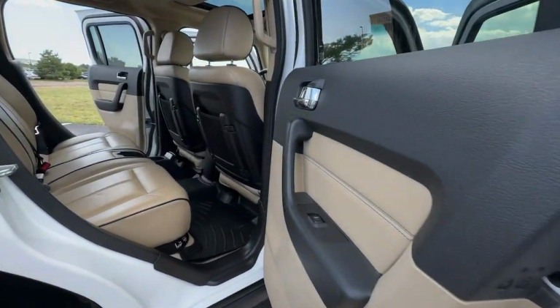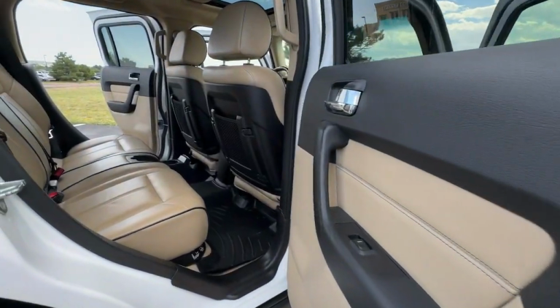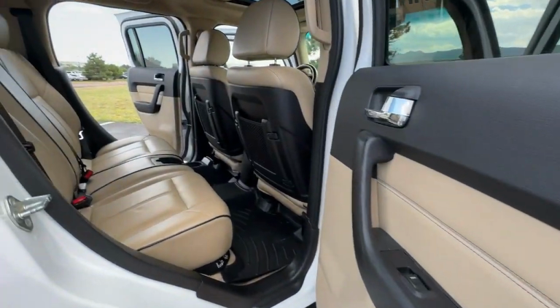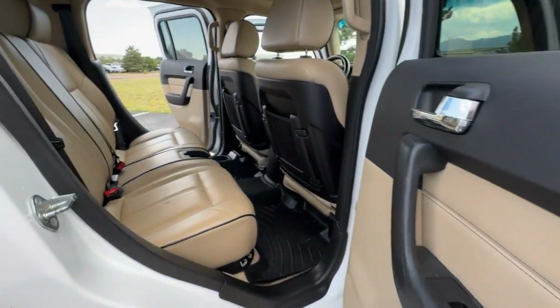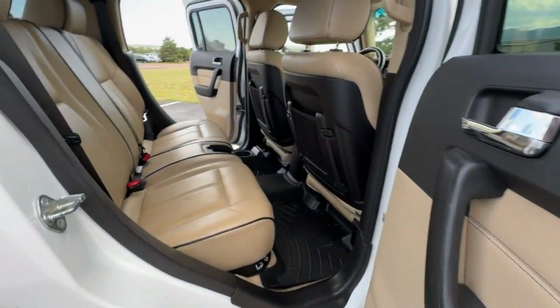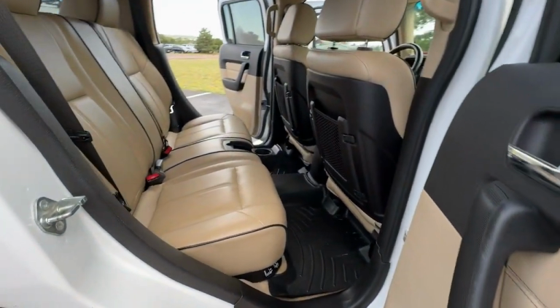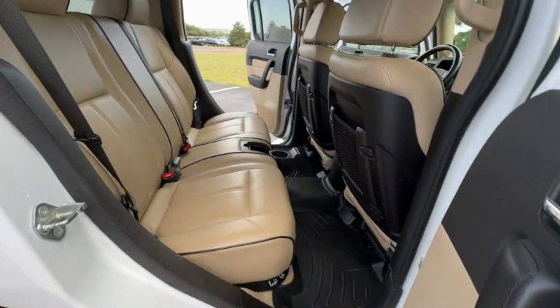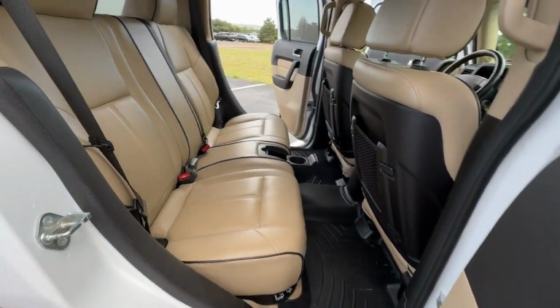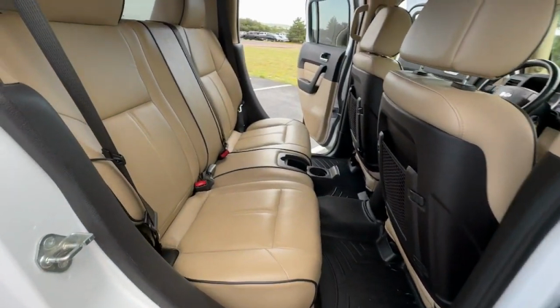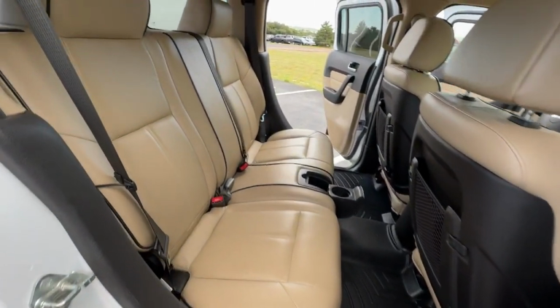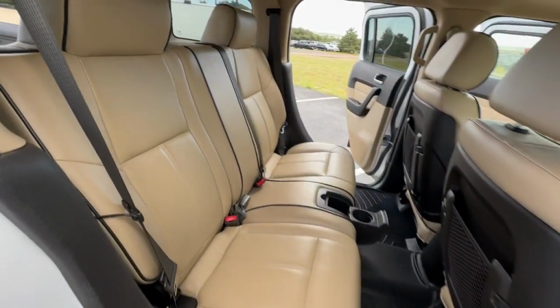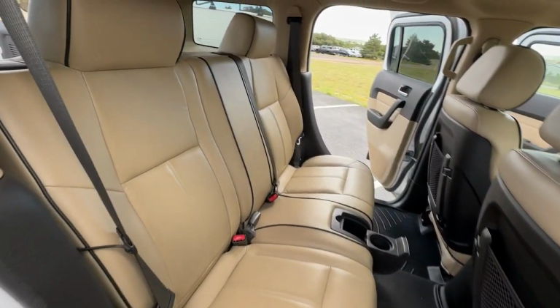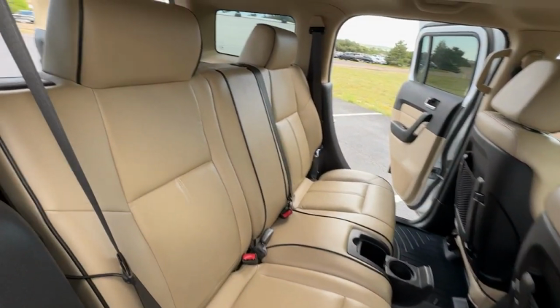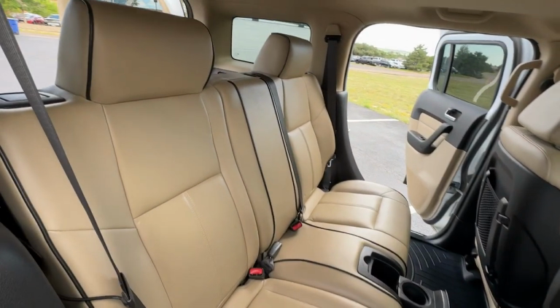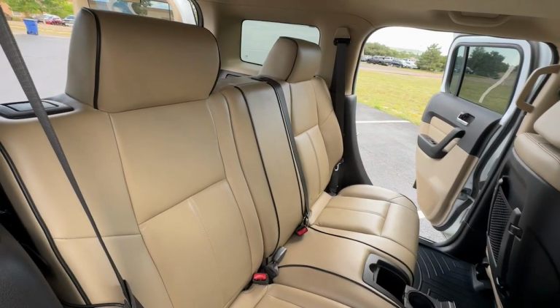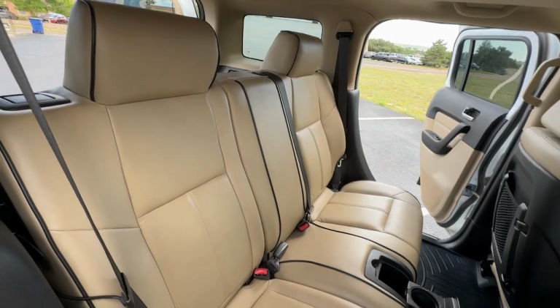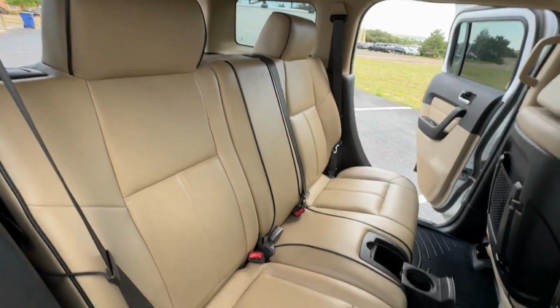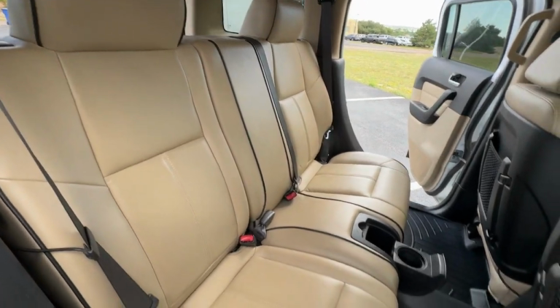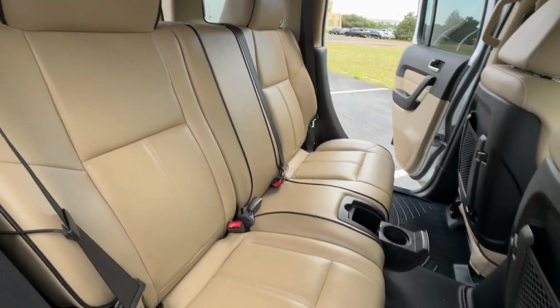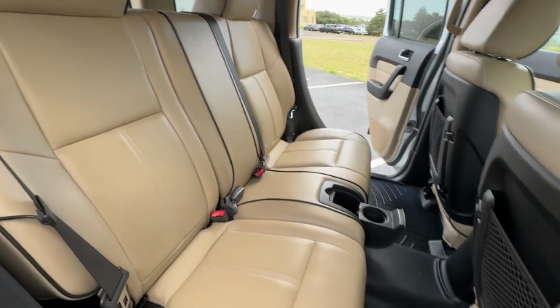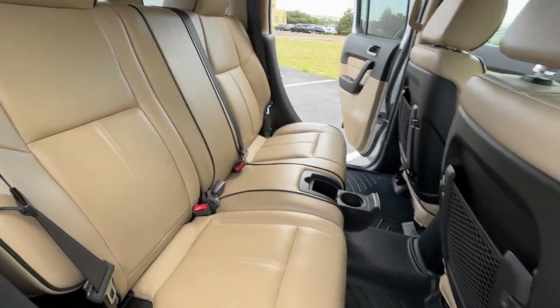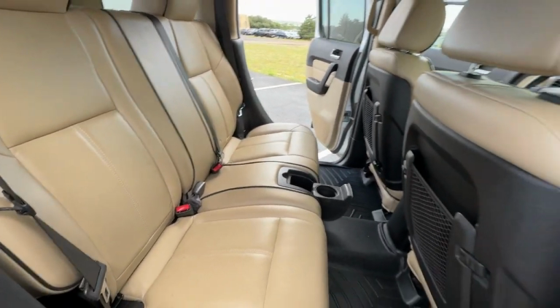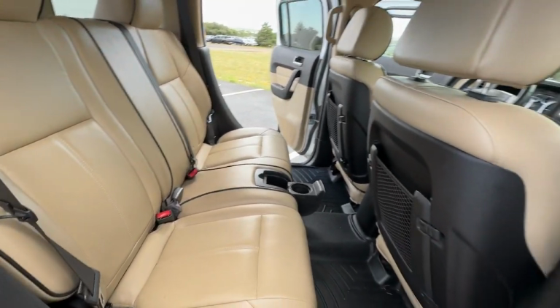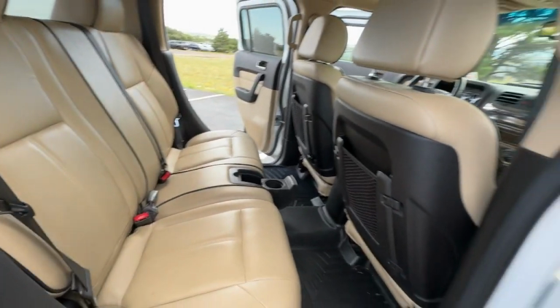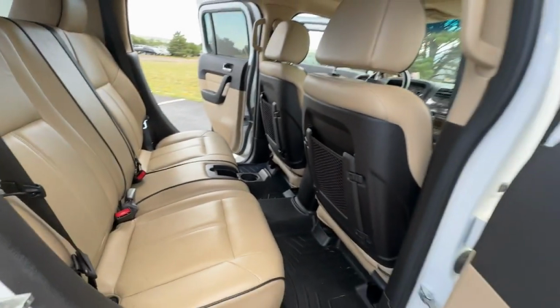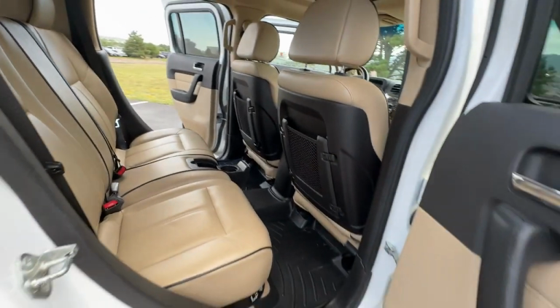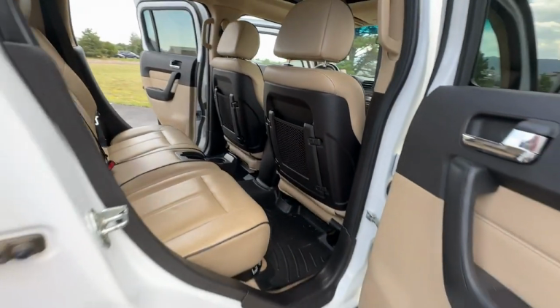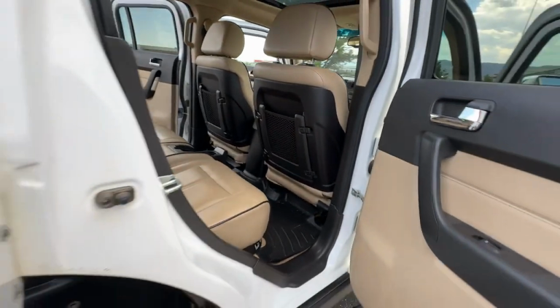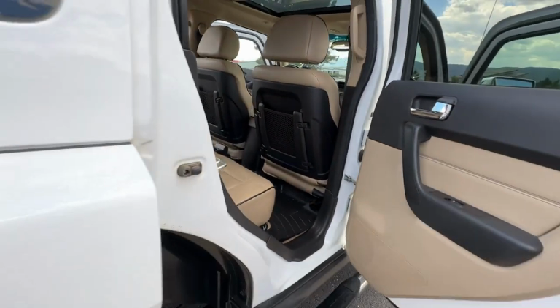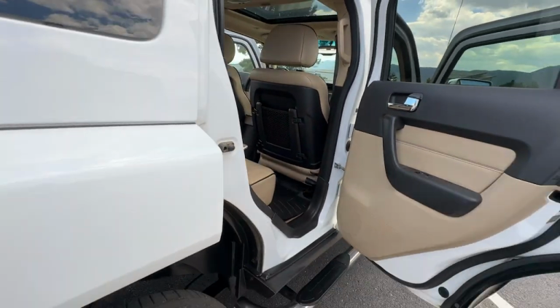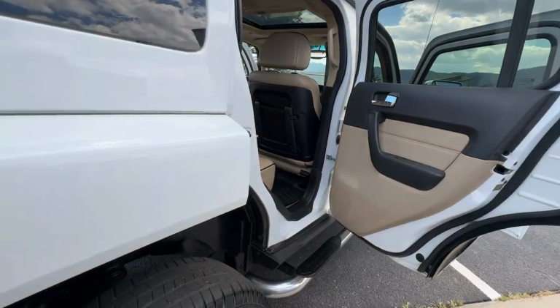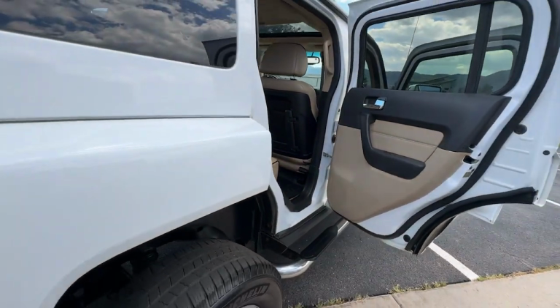Feel unstoppable in this intrepid H3. Come in for a test drive. Our team will make it the best part of your day.